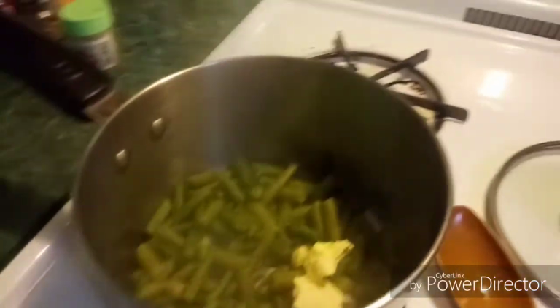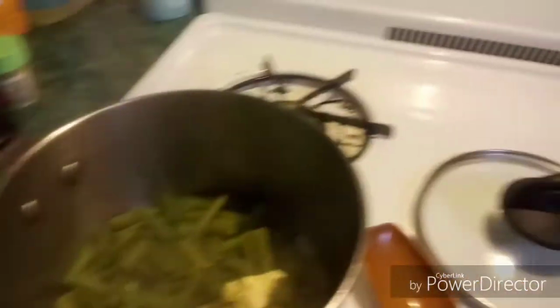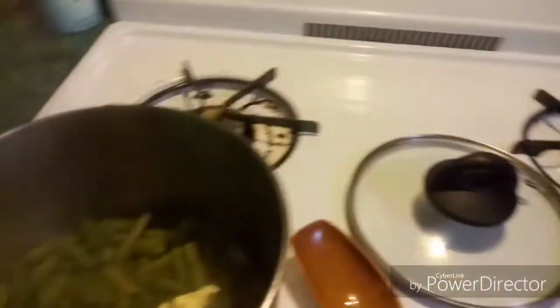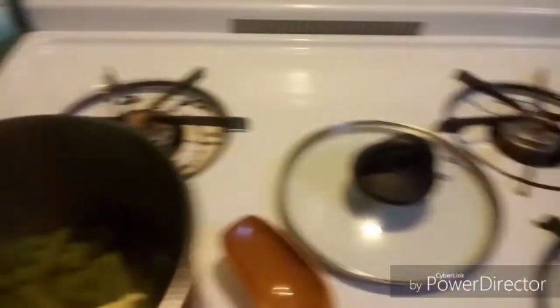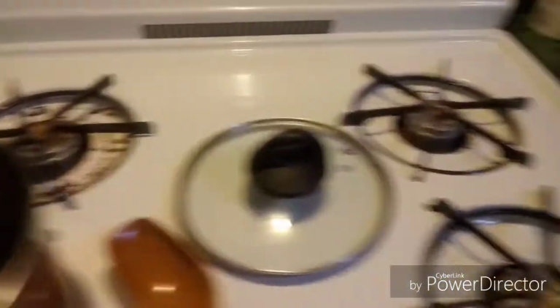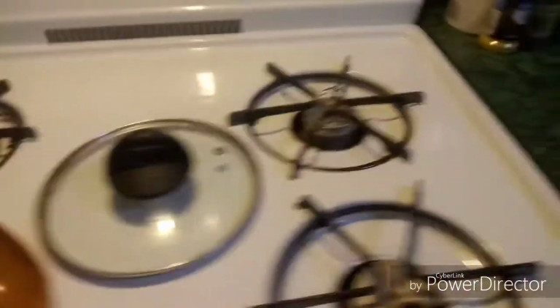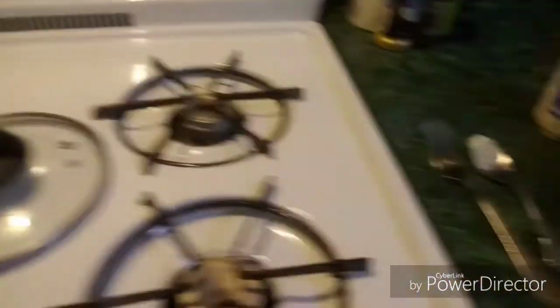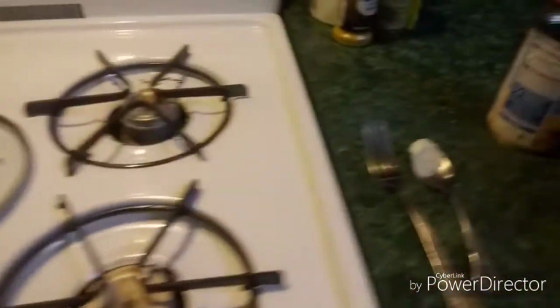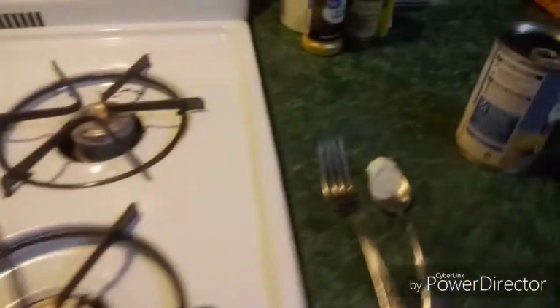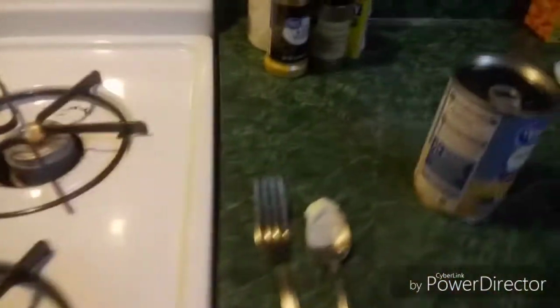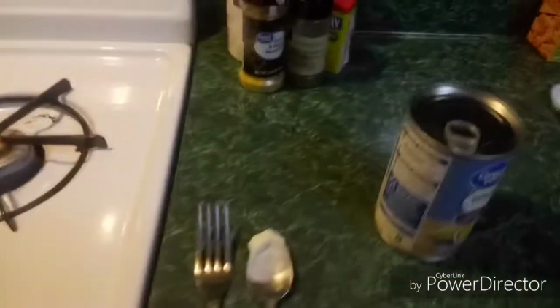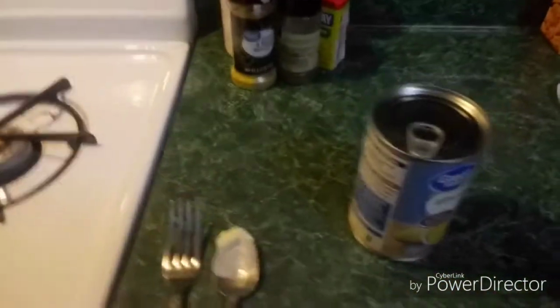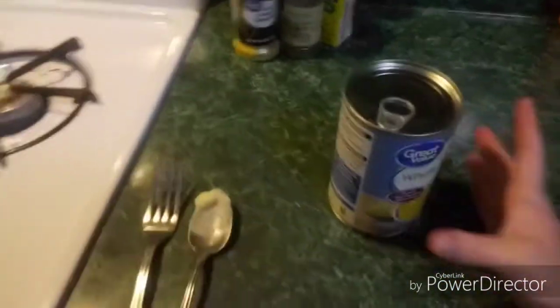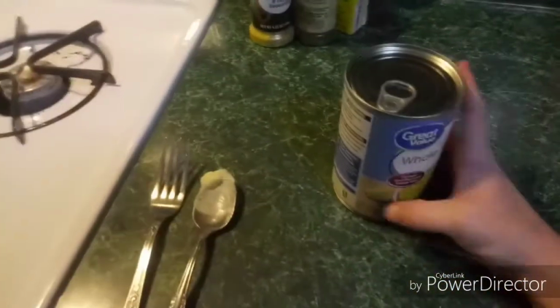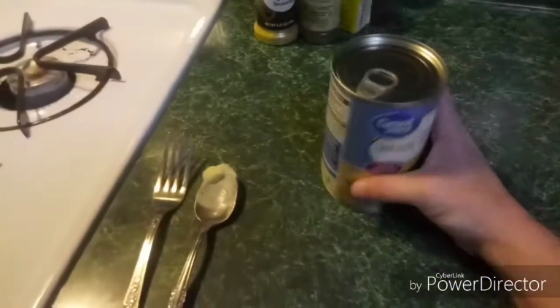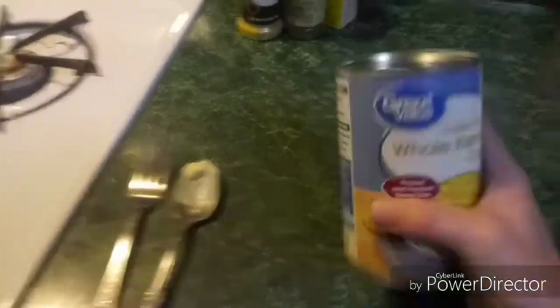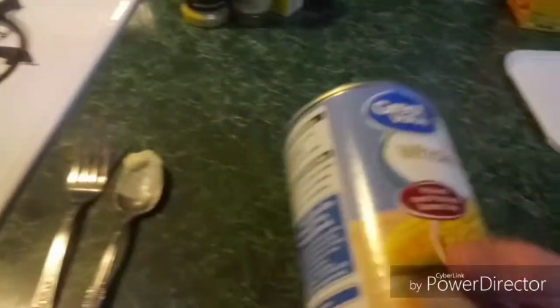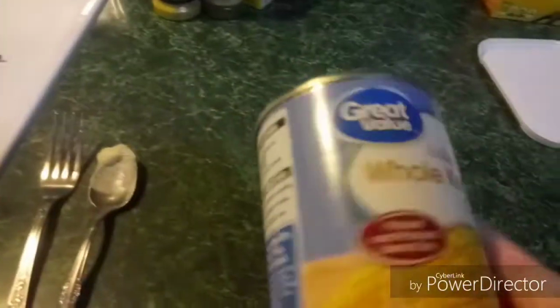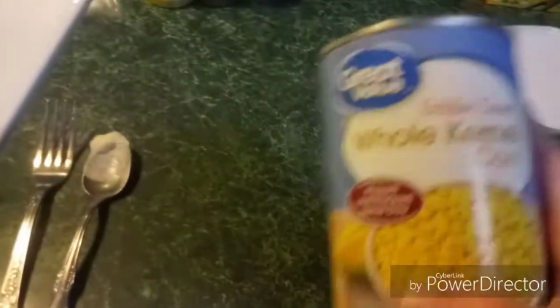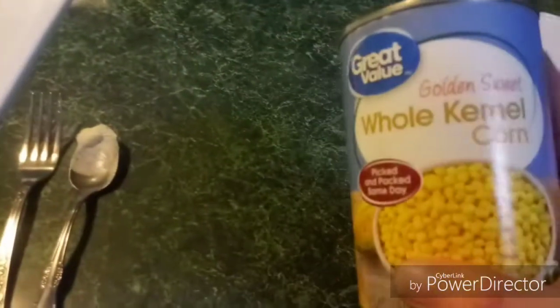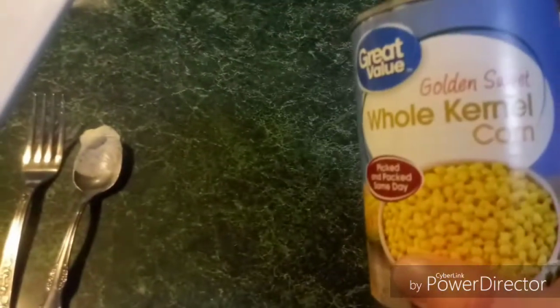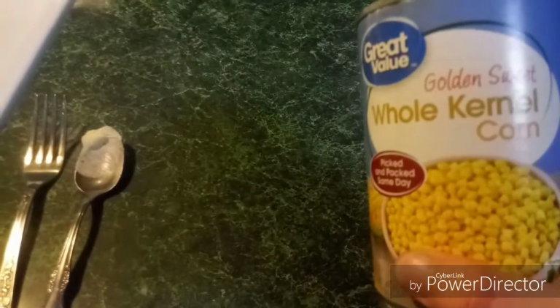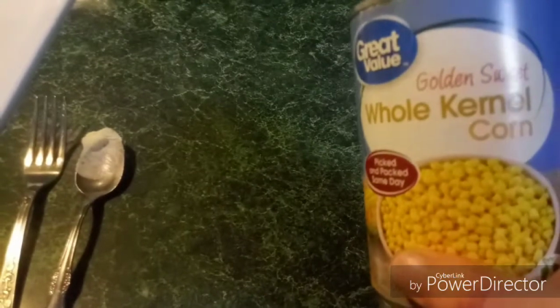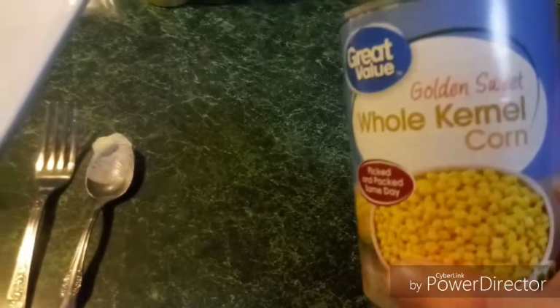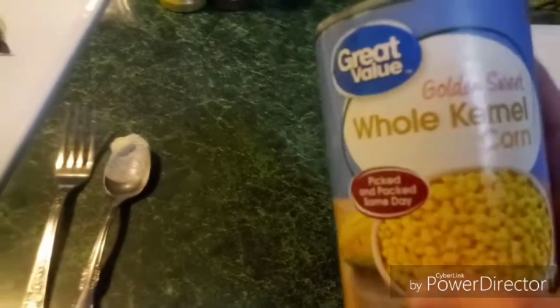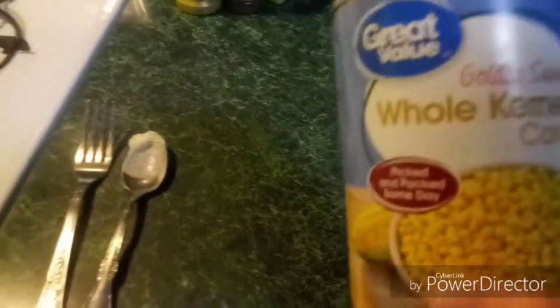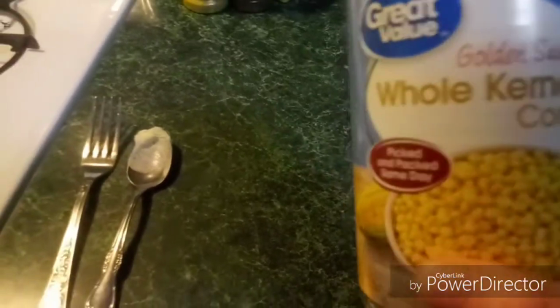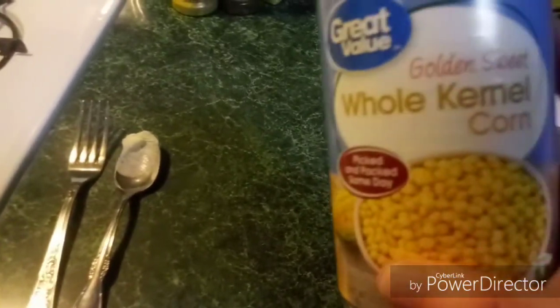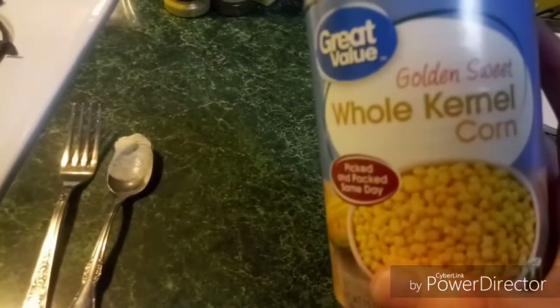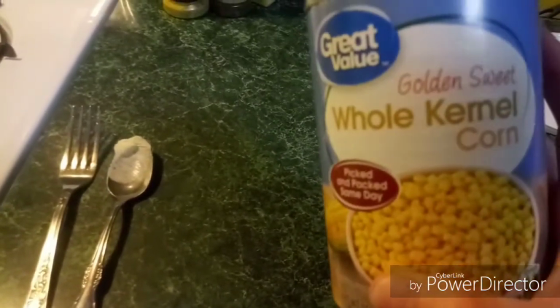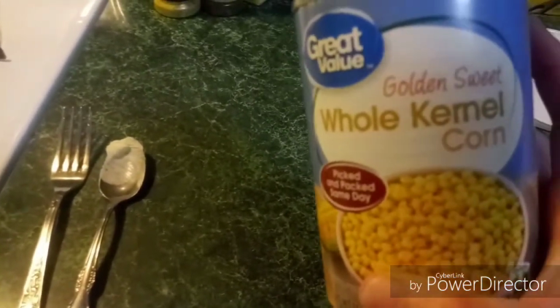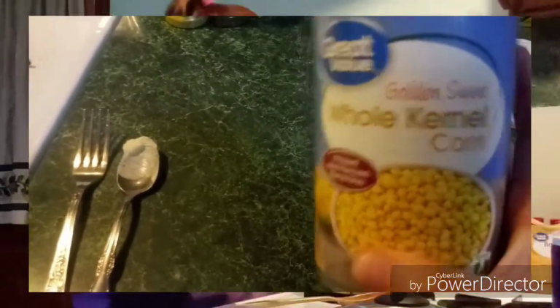And you're gonna open your corn, drain it, and put it in with your green beans.